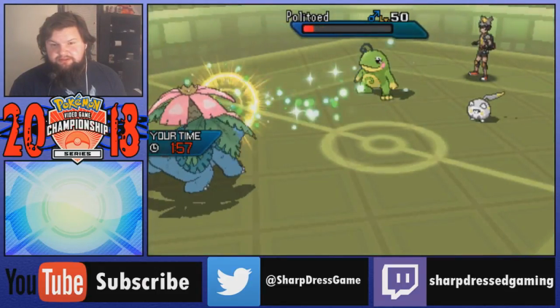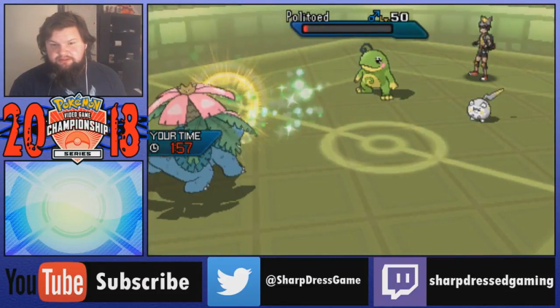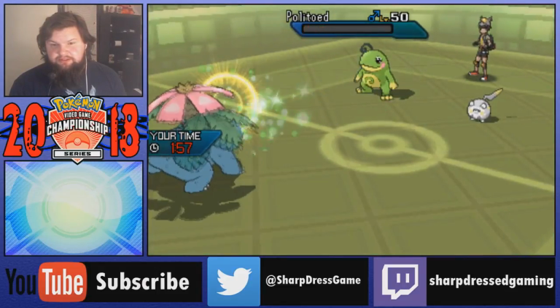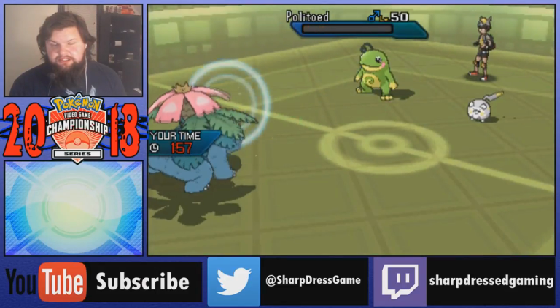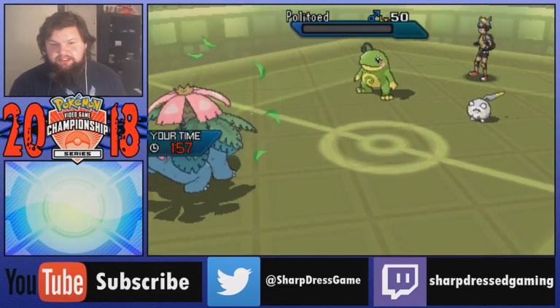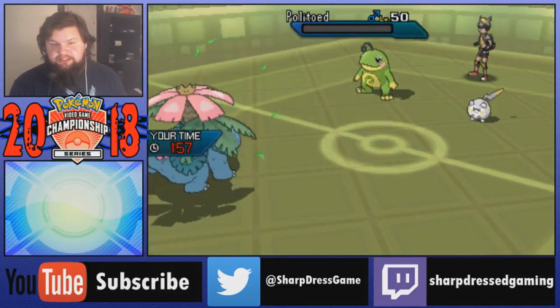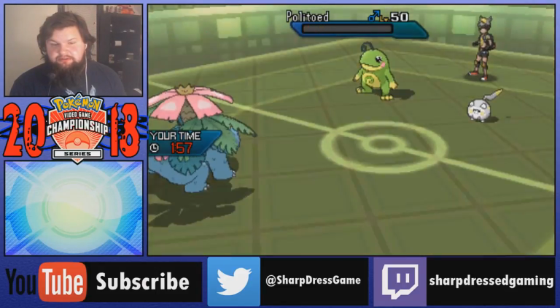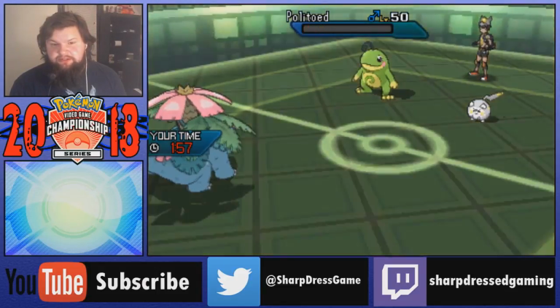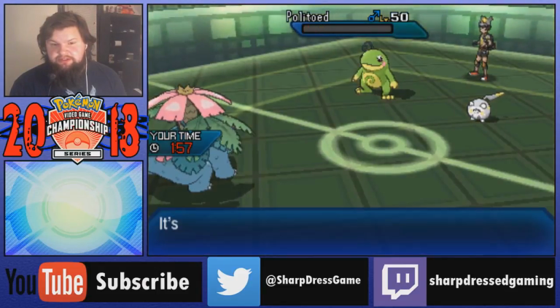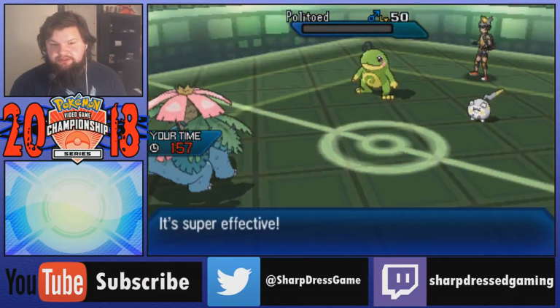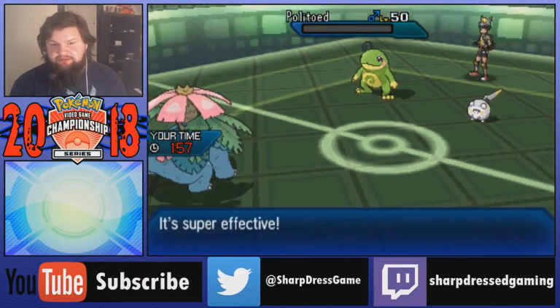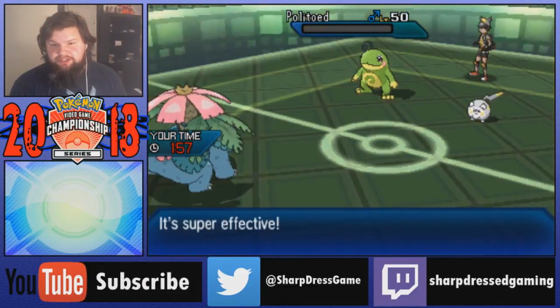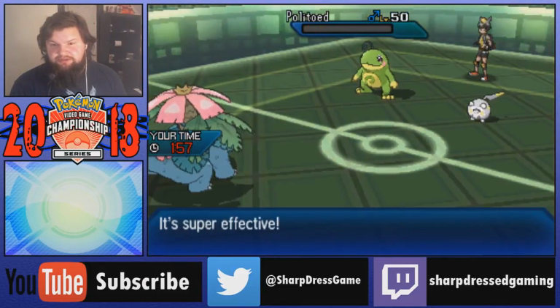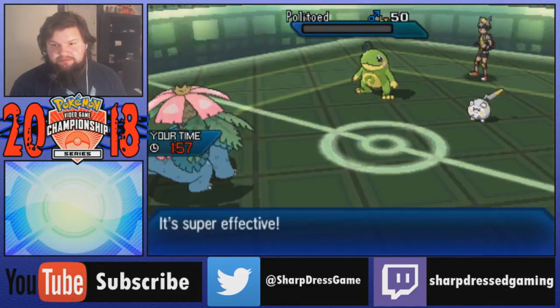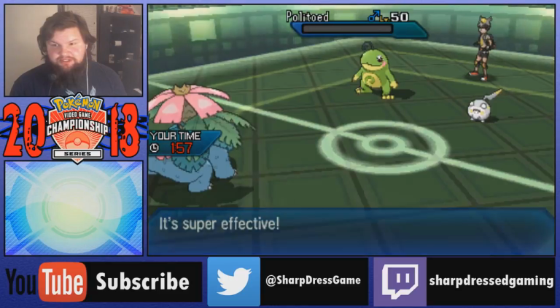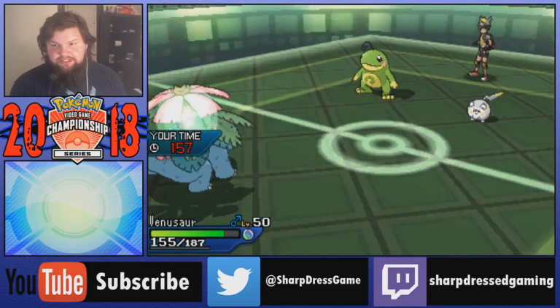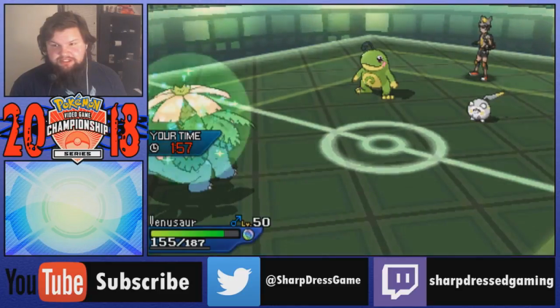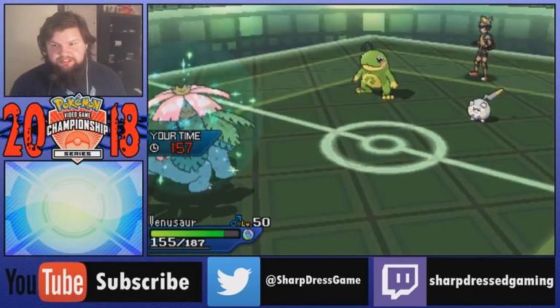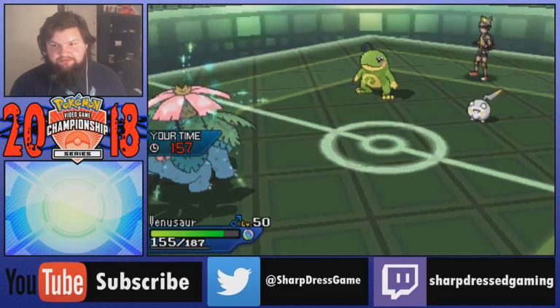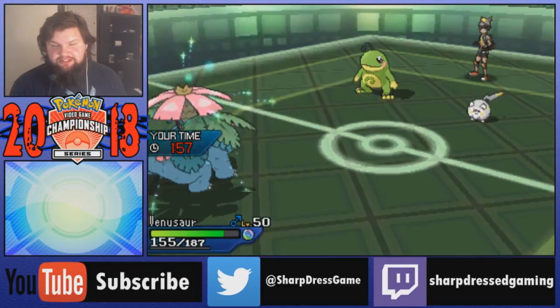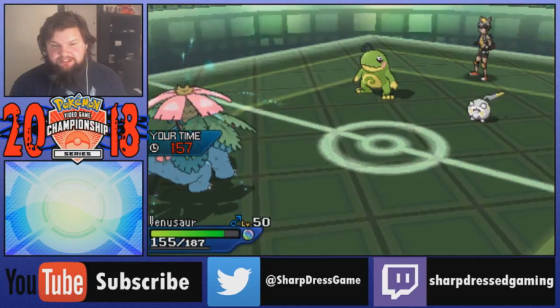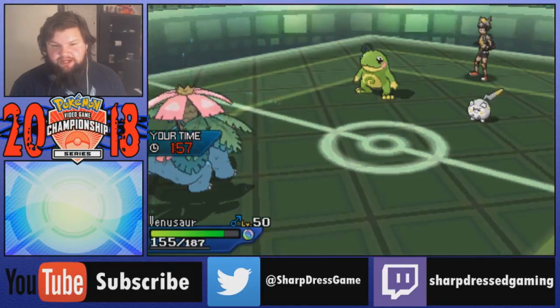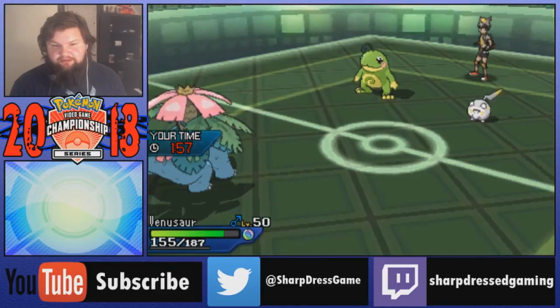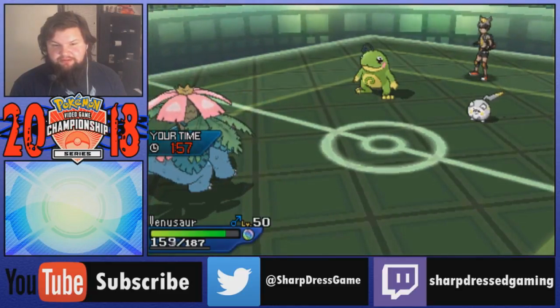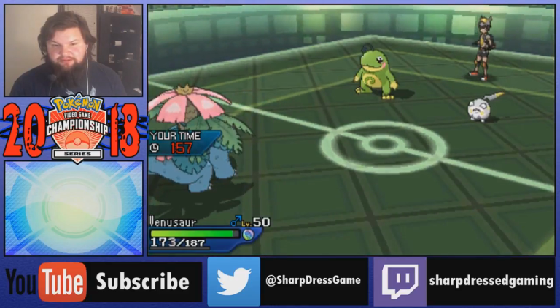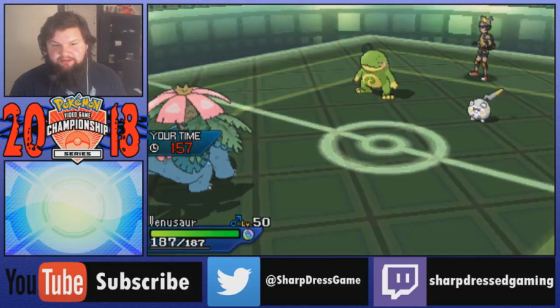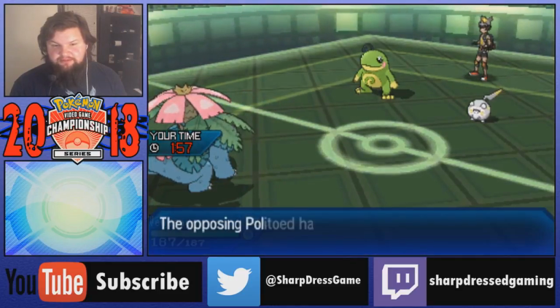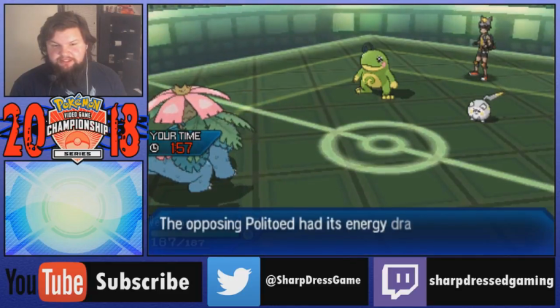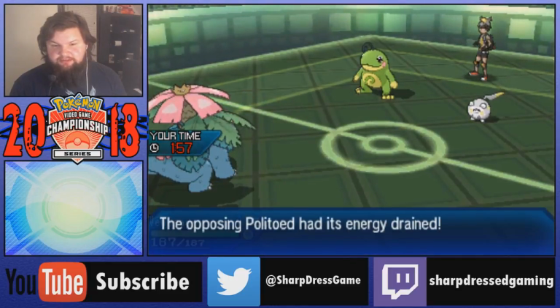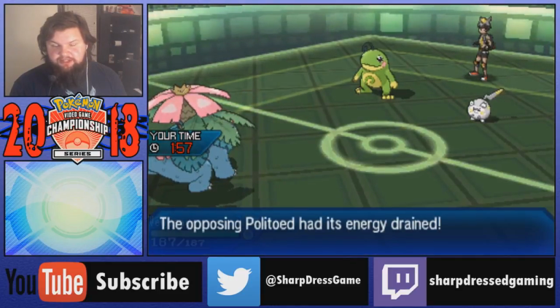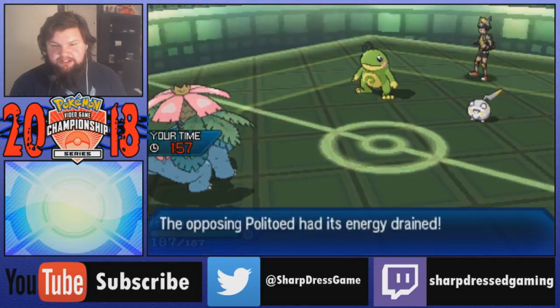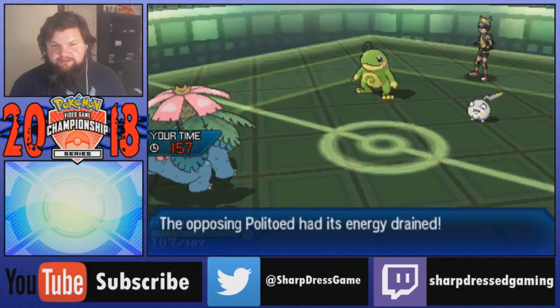I continue to put pressure on the Politoed. Togedemaru has Poison Jab. Icy Wind misses - oh shoot! We could have protected with Torkoal there and had Torkoal for Togedemaru. But we've seen Togedemaru has Fake Out, Poison Jab, and Zing Zap. My opponent forfeited. At least that better have been my opponent and not me. If that was me I'd be rather upset - but we got the win!